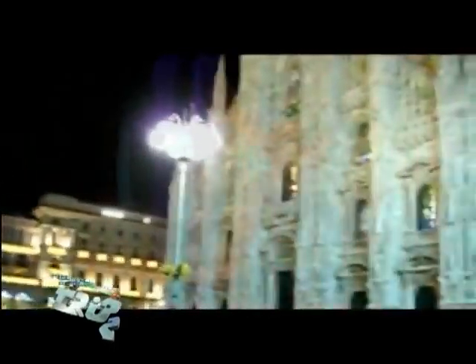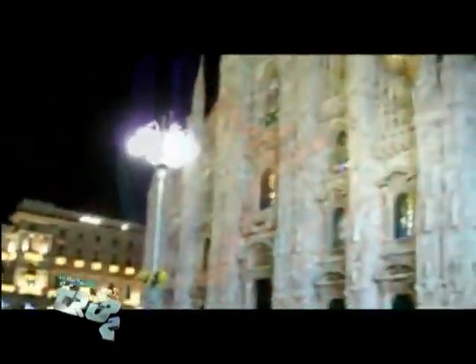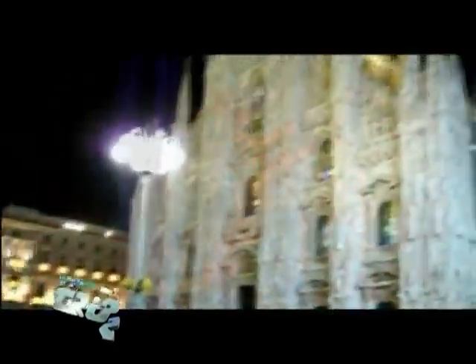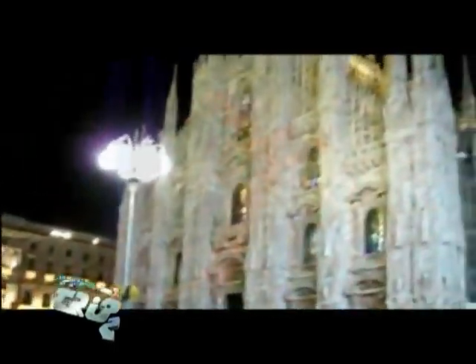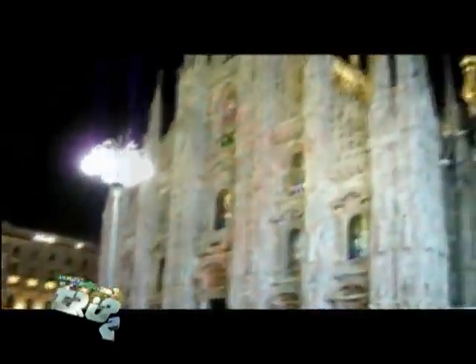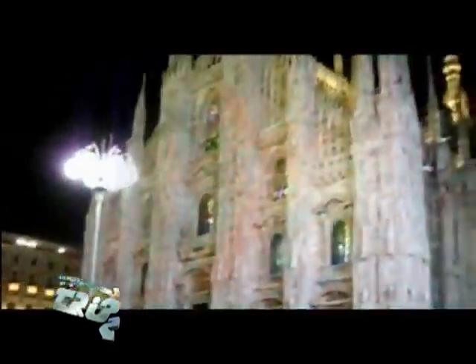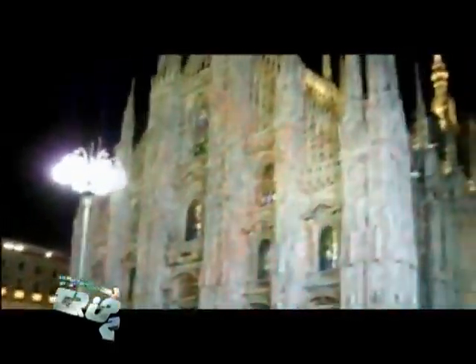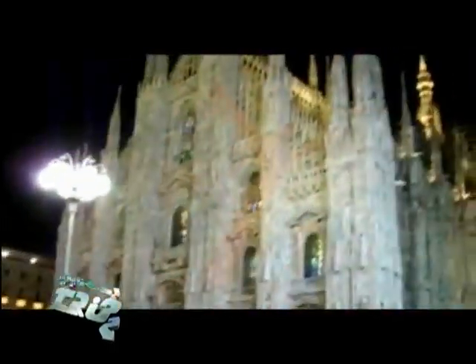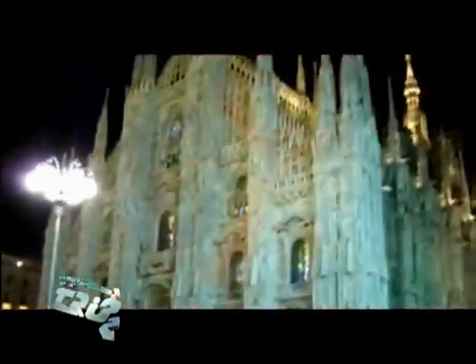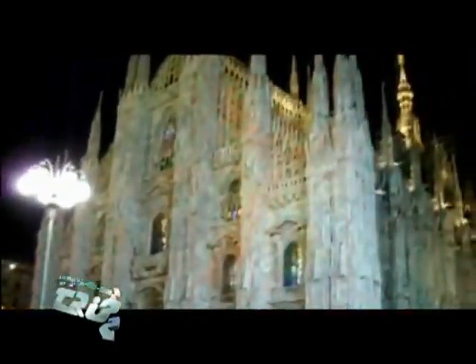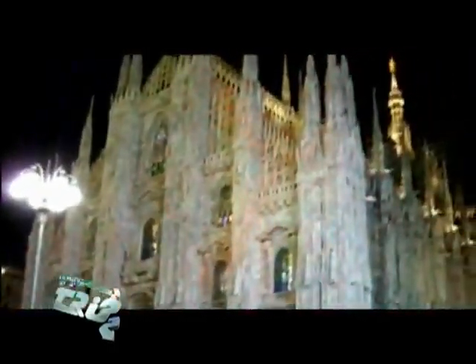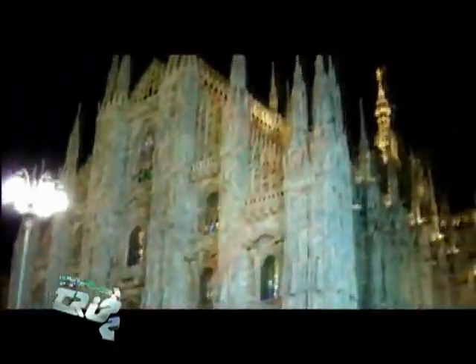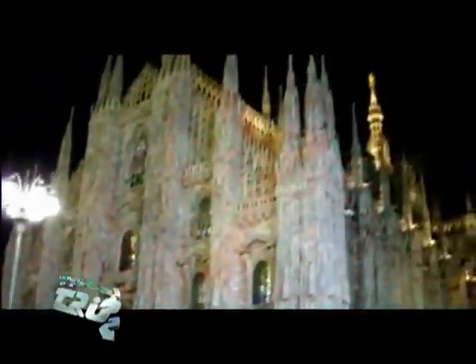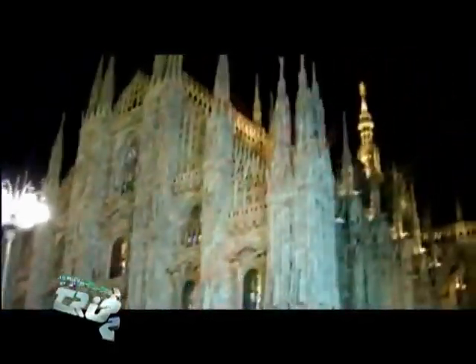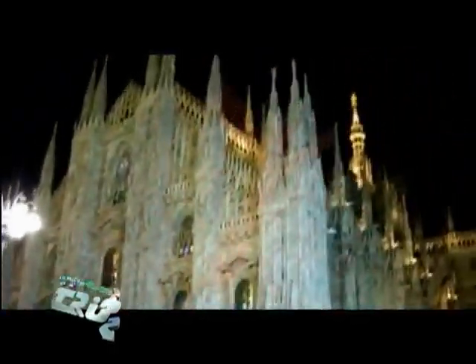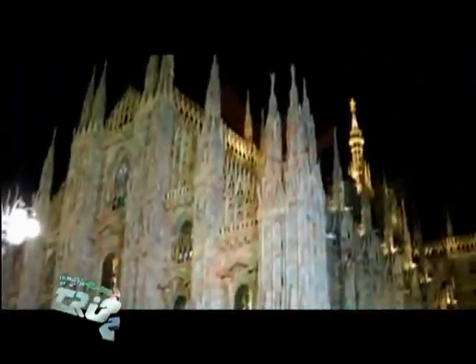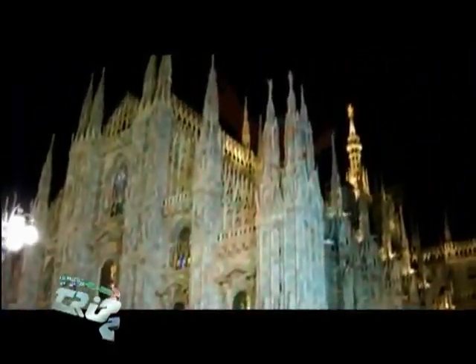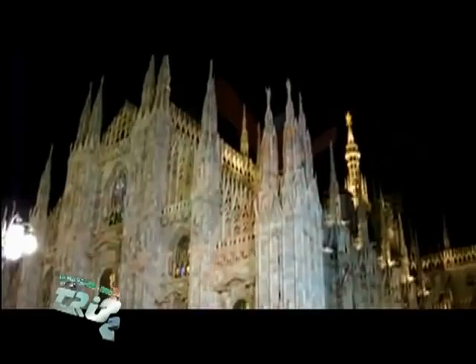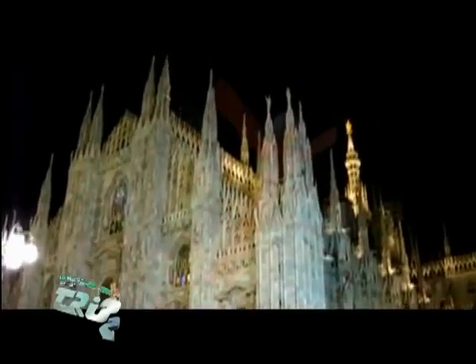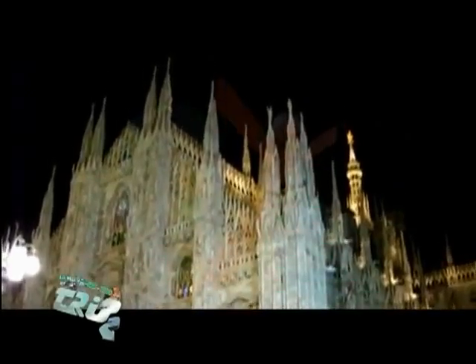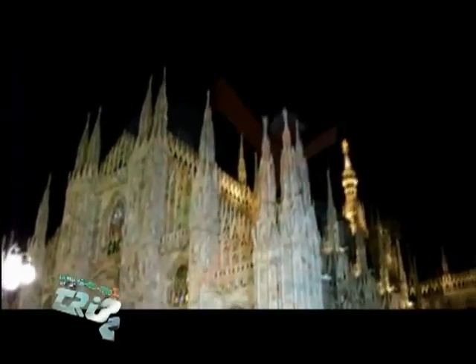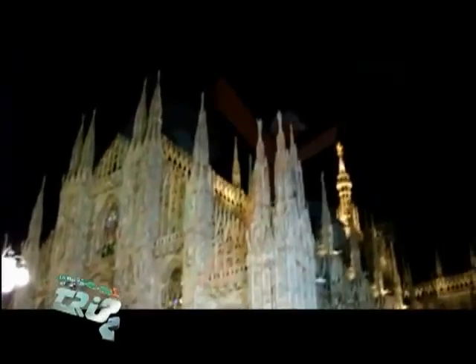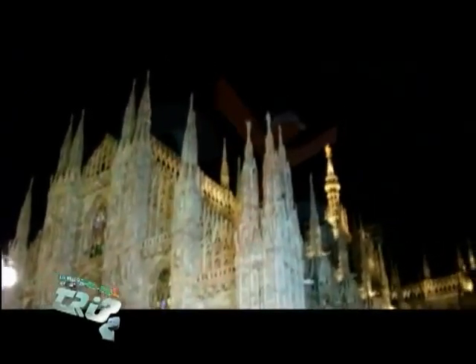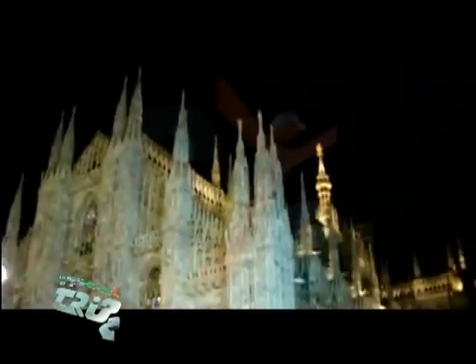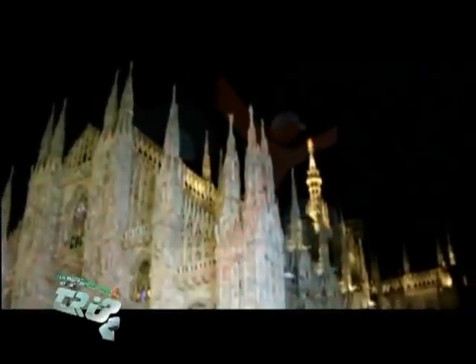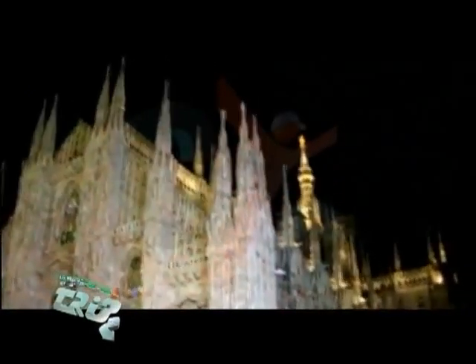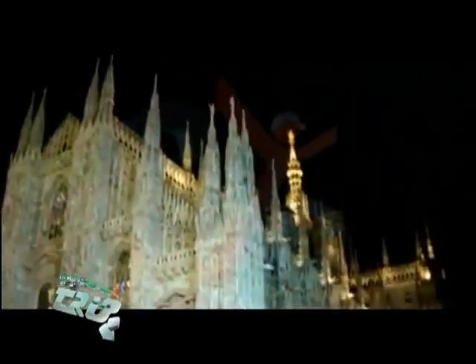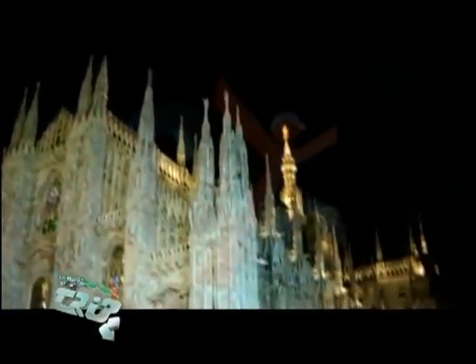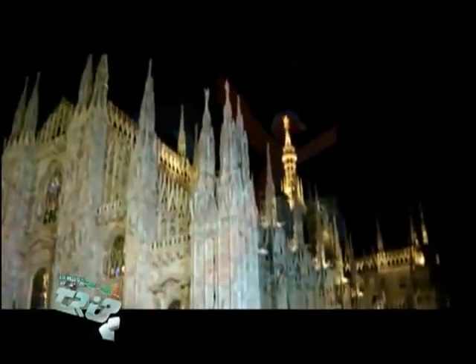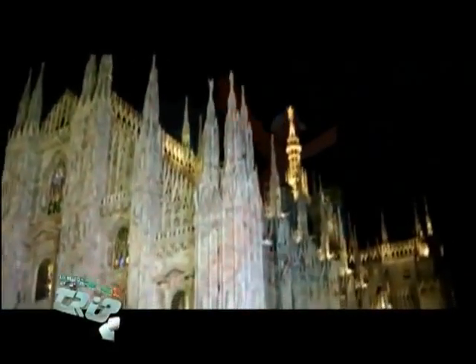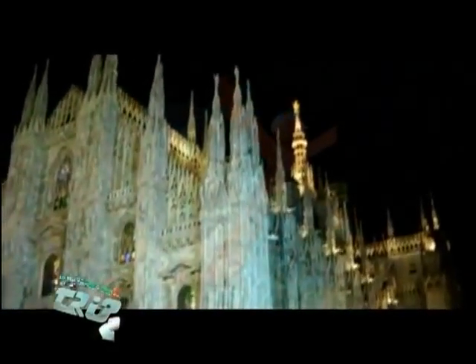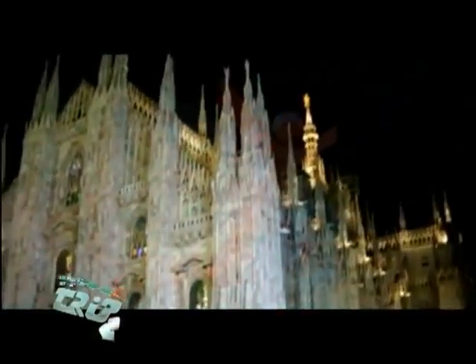Milan's Cathedral has recently developed a new lighting system based on LED lights.